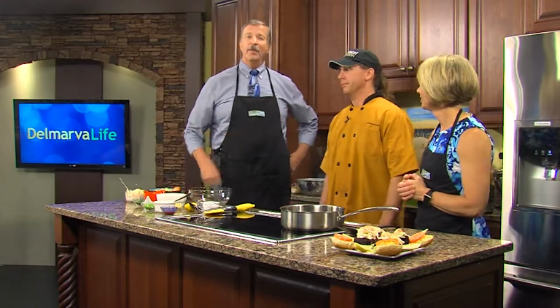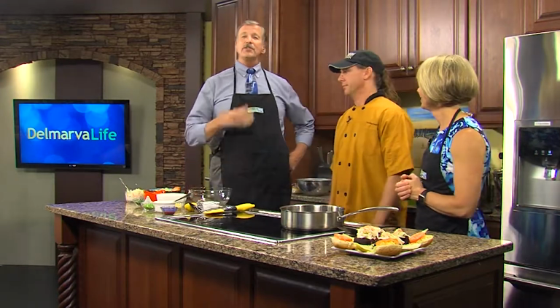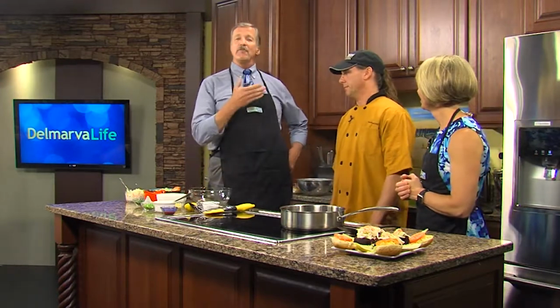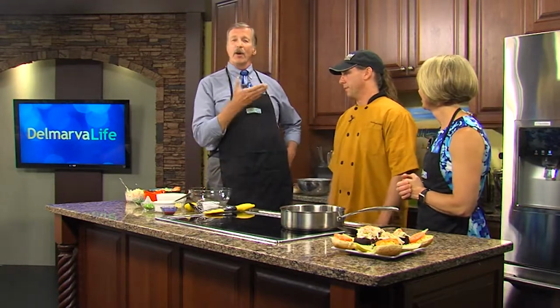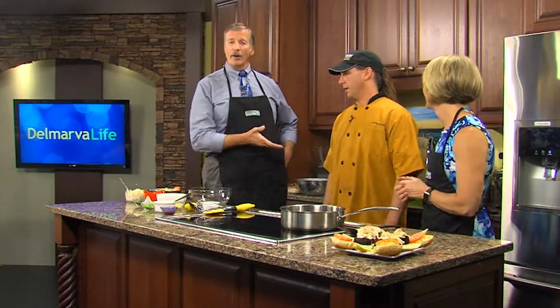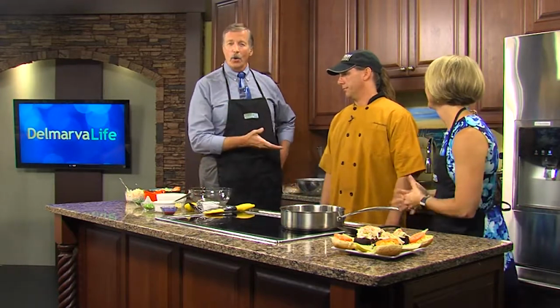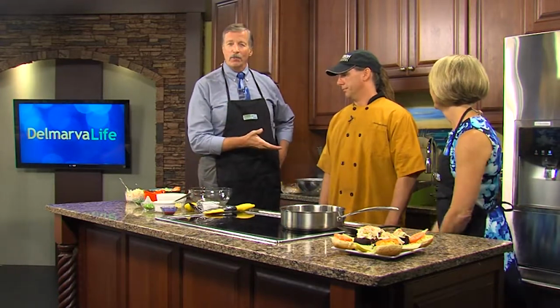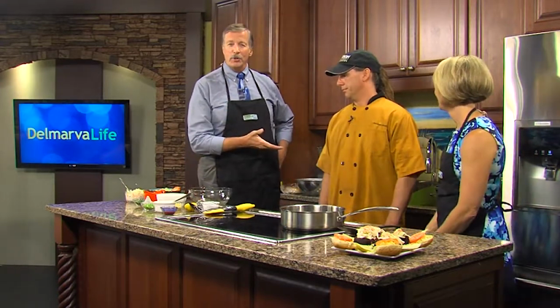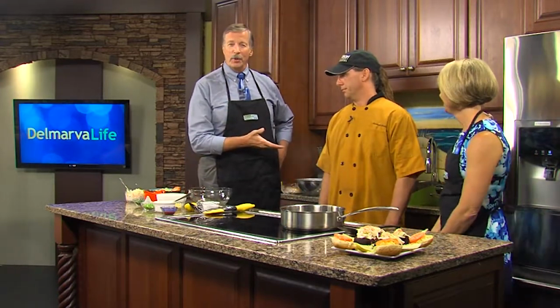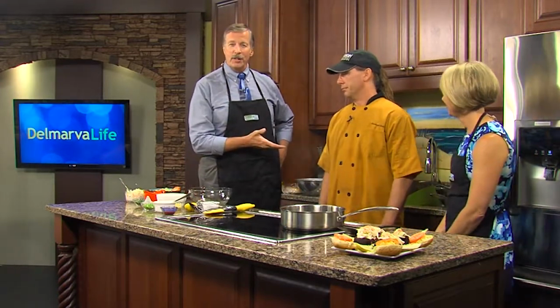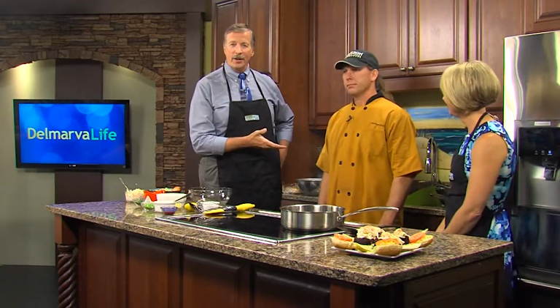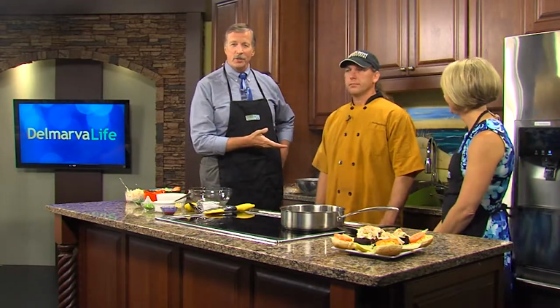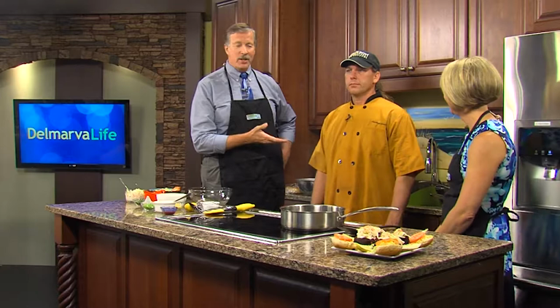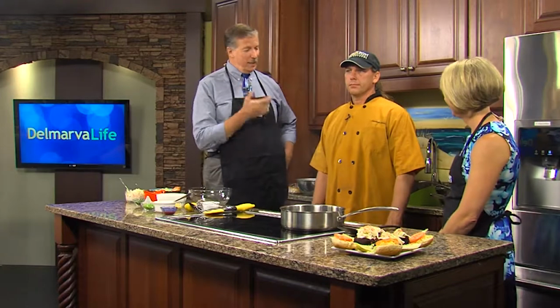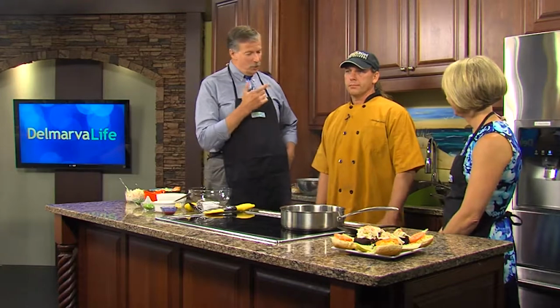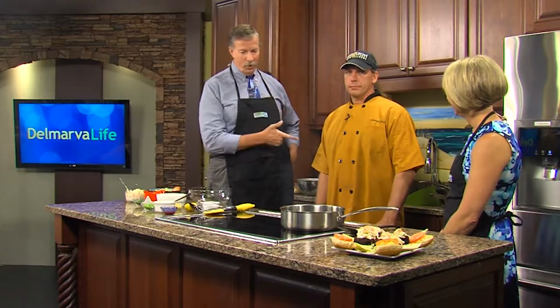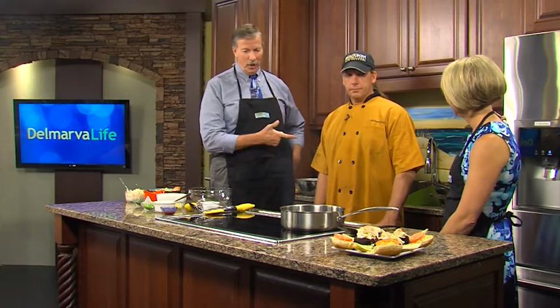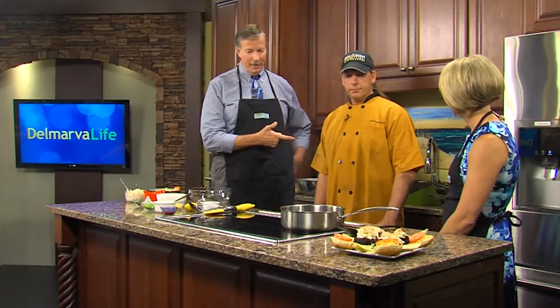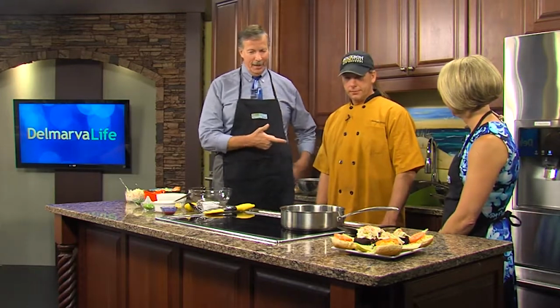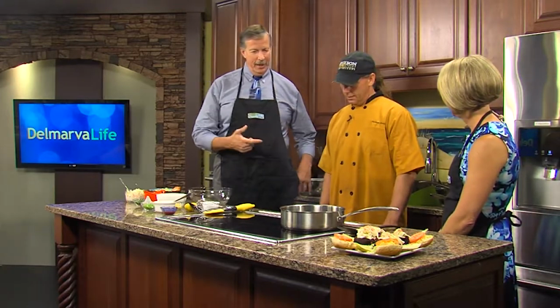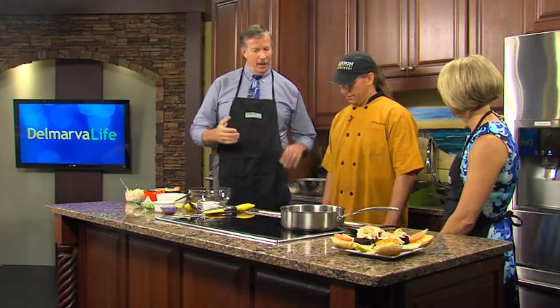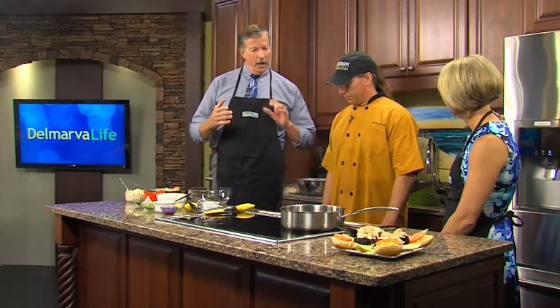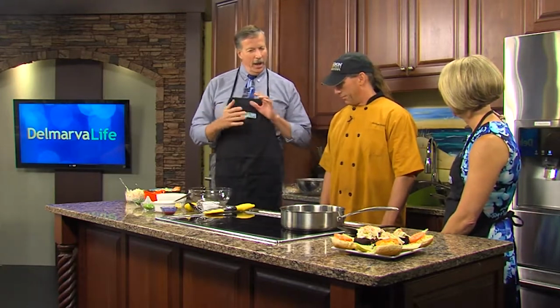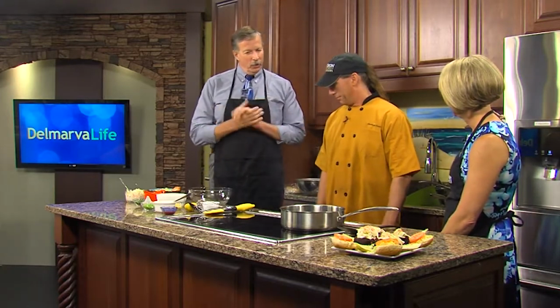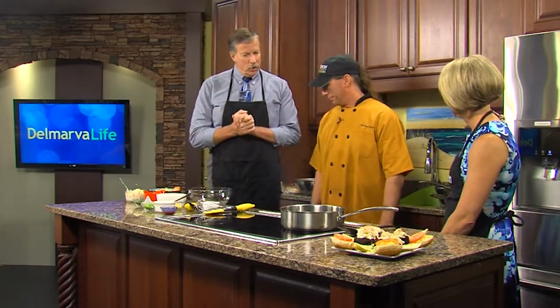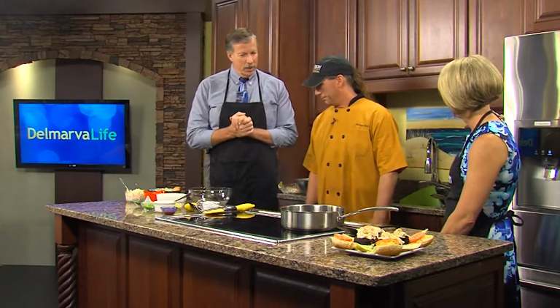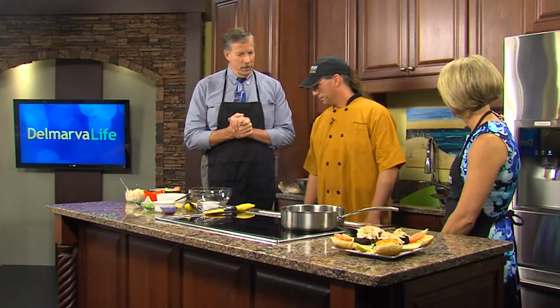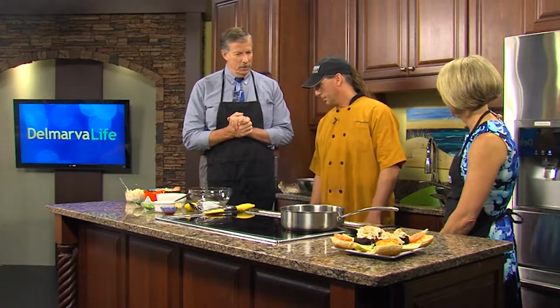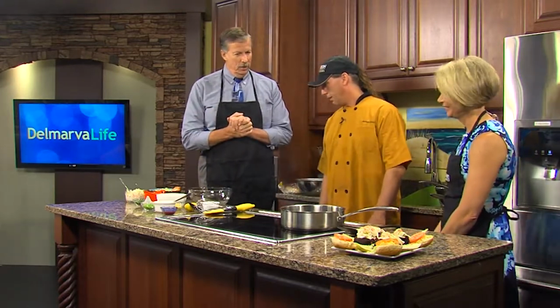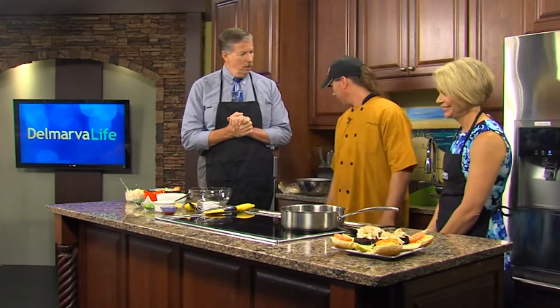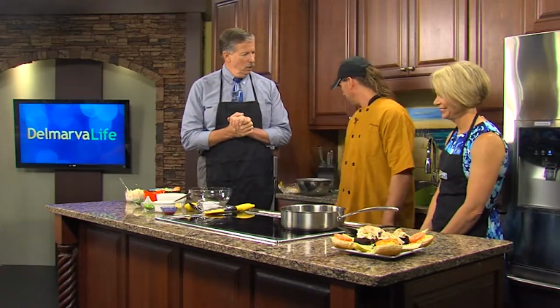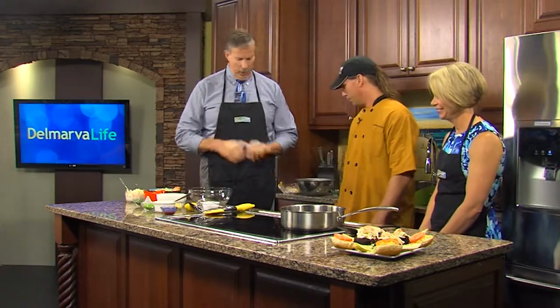This is Chef Barry Reichardt, owner of Bourbon Street on the Beach in Ocean City. Thank you so much for coming in today. Thanks for having us. And you're going to show us how to do this. Absolutely.